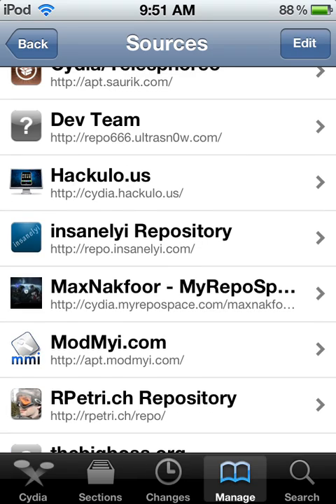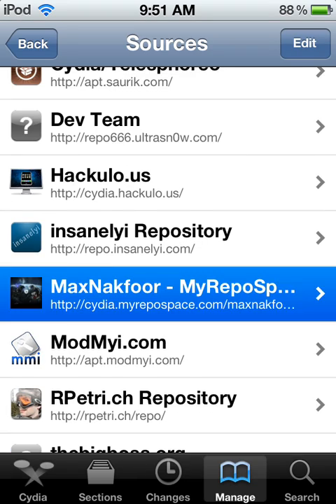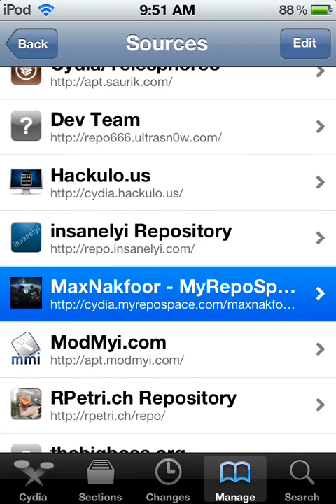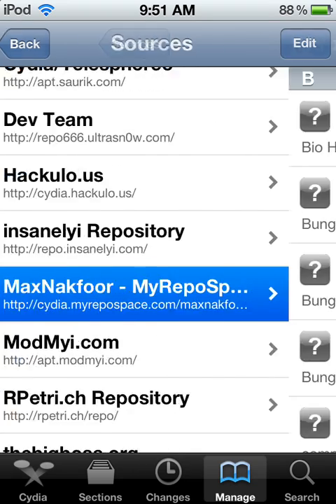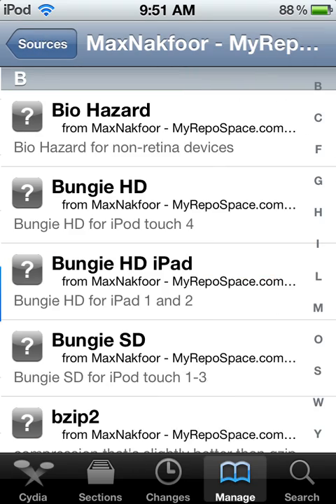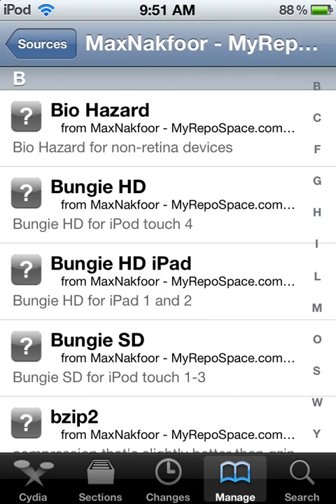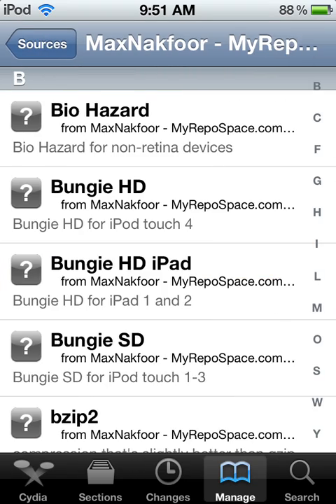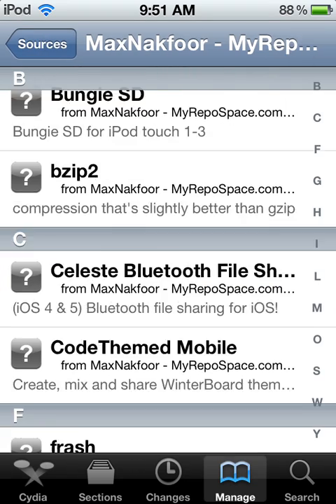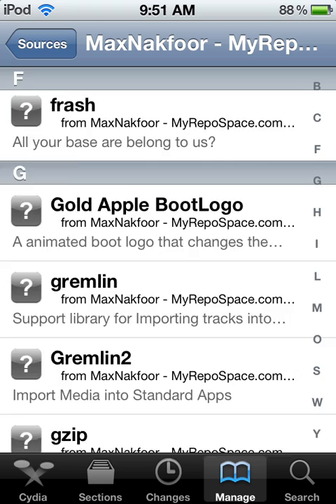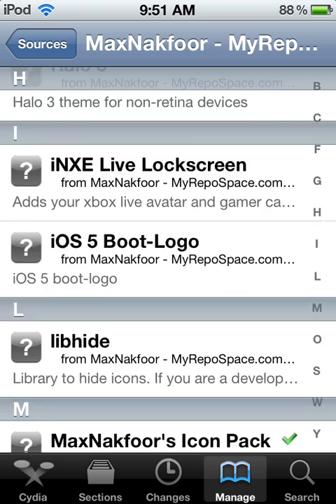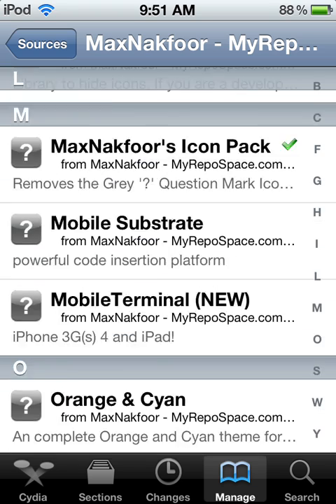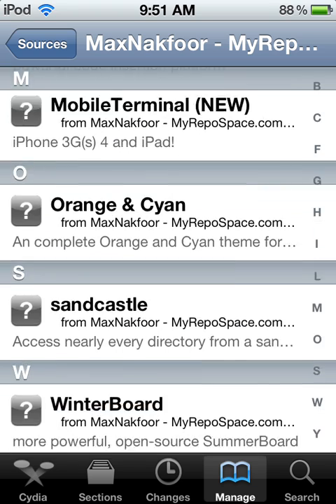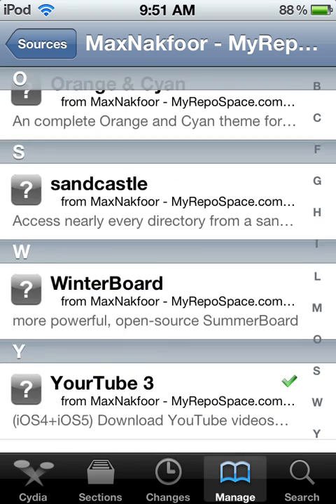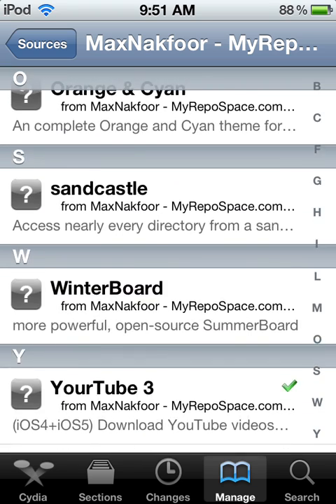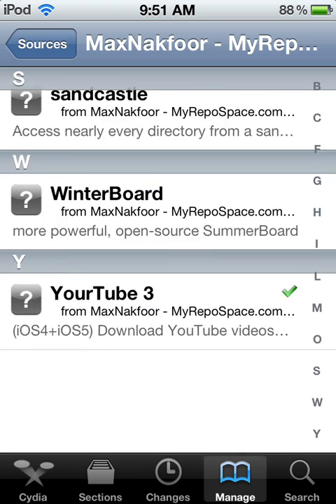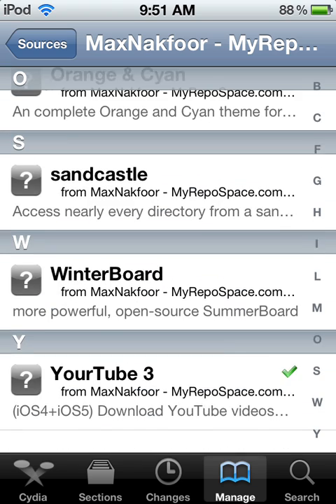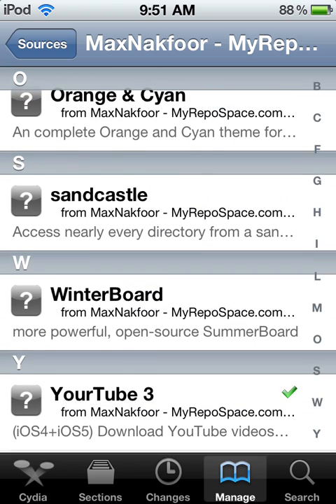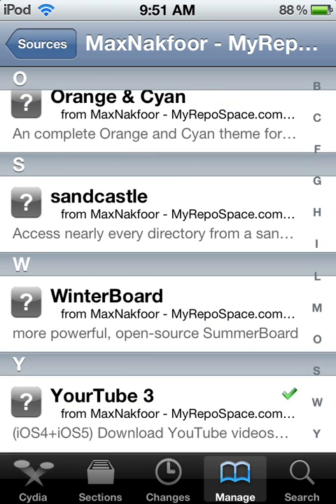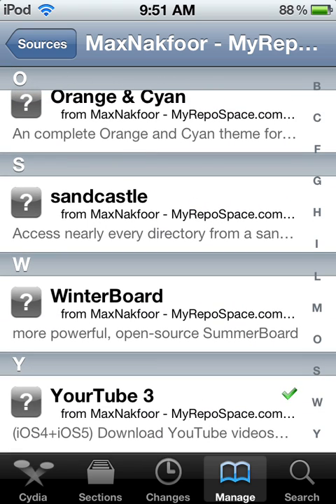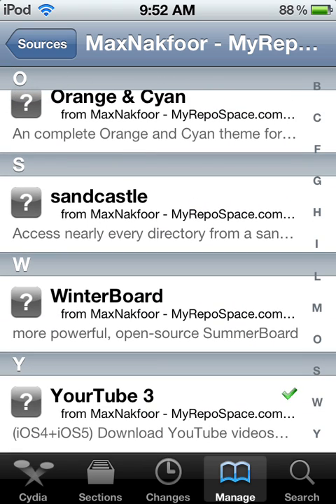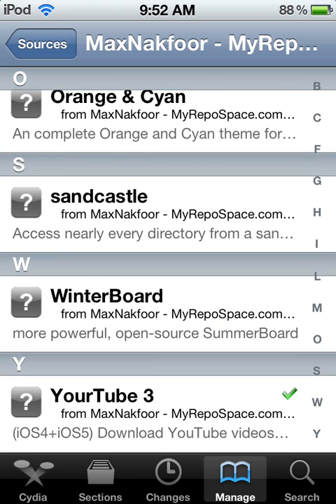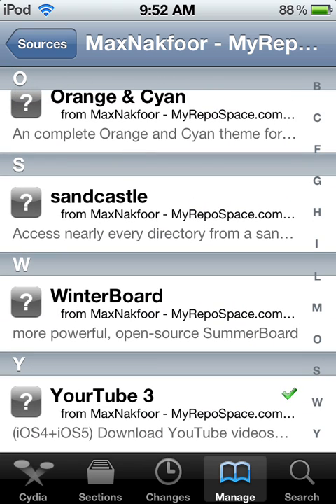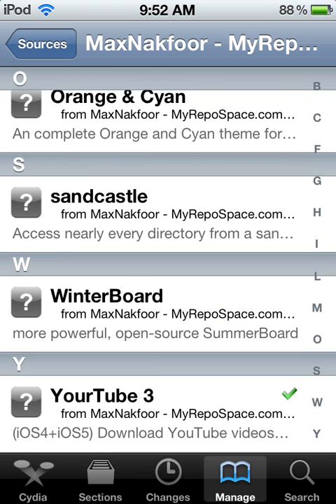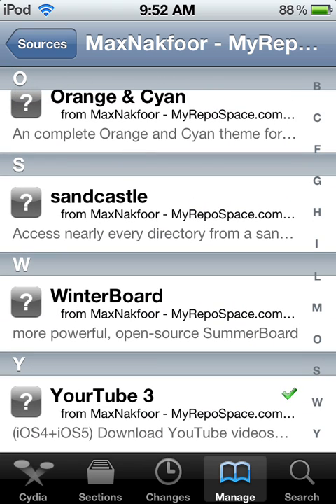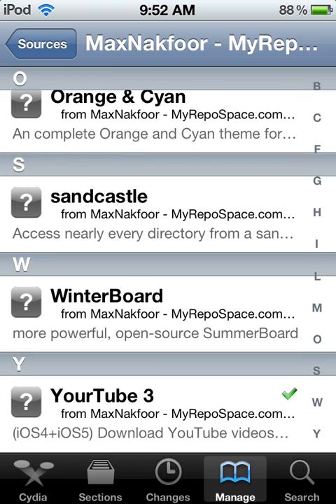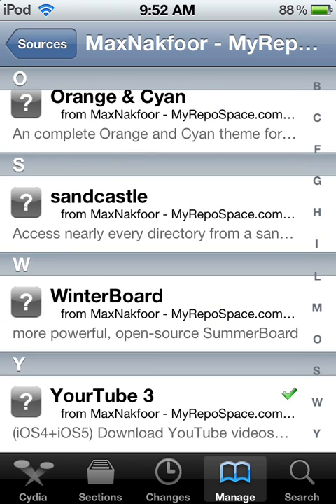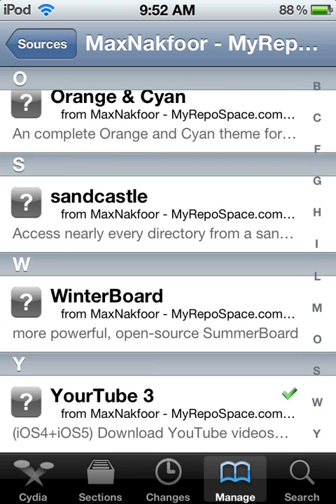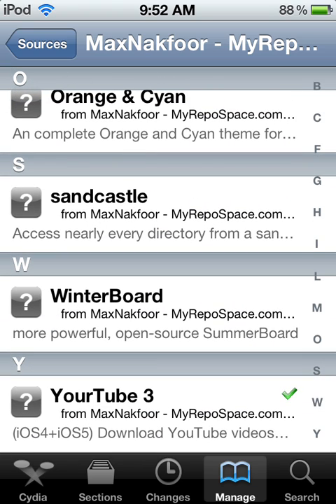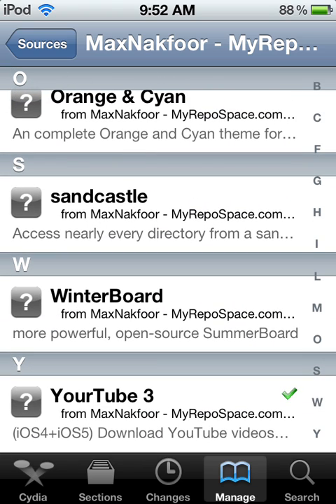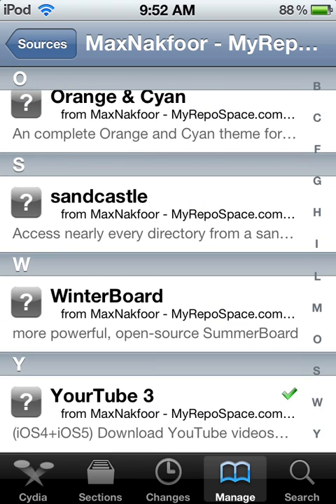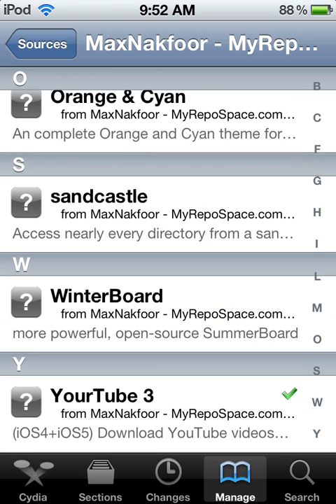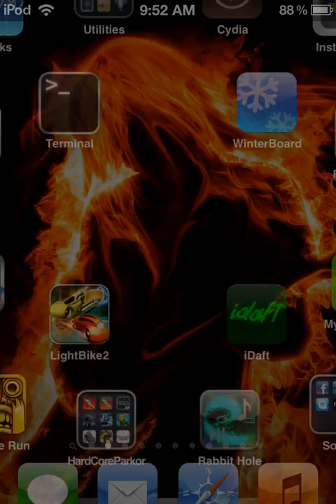See, it's right there. It's going to be at the very bottom of YourTube 3. Now let me show you that it's working.